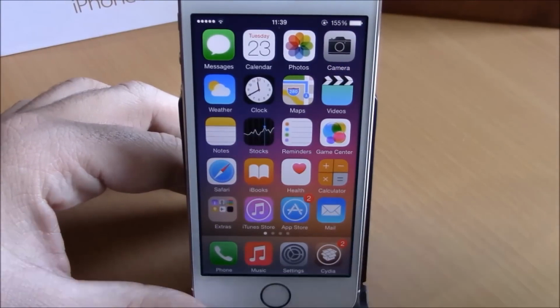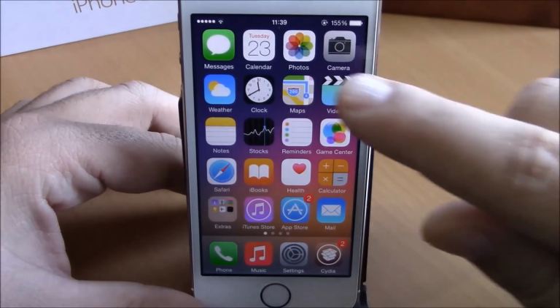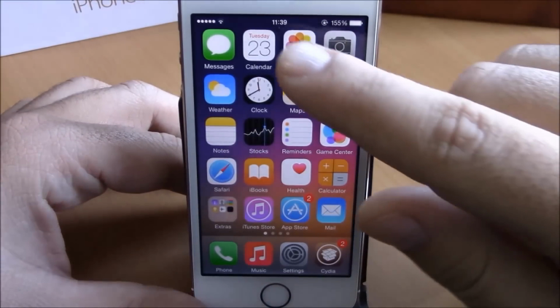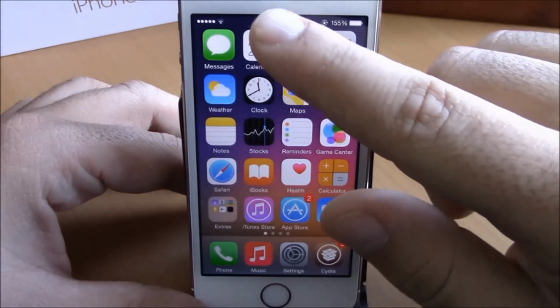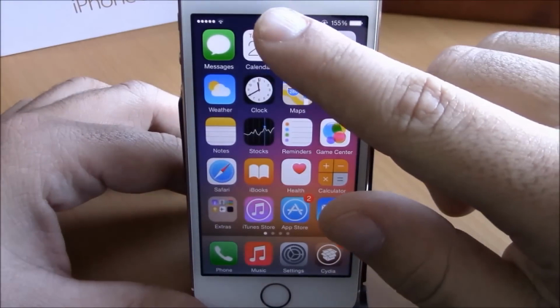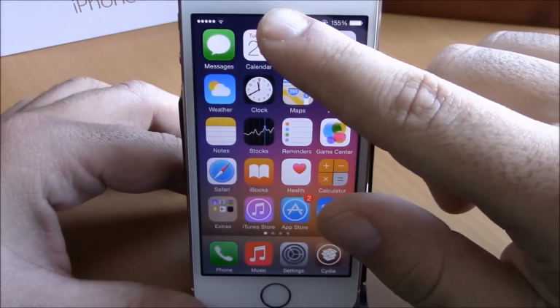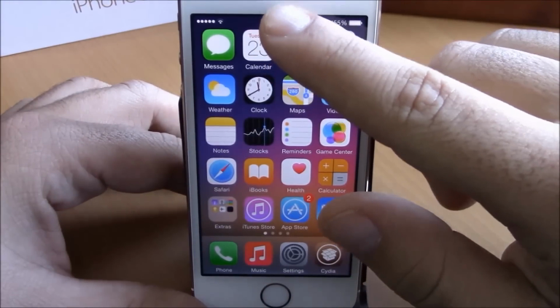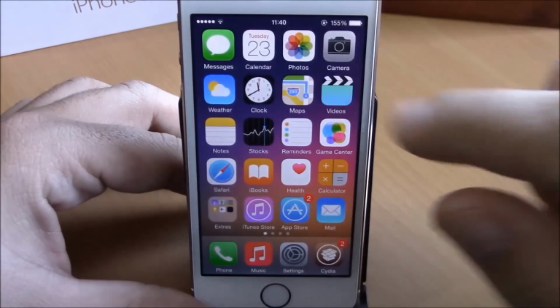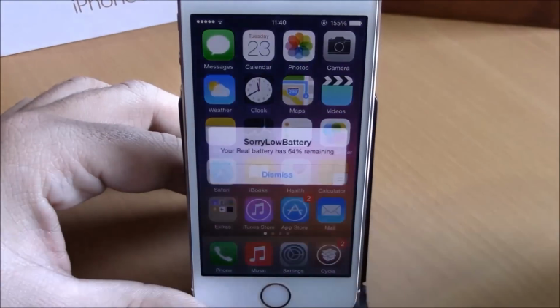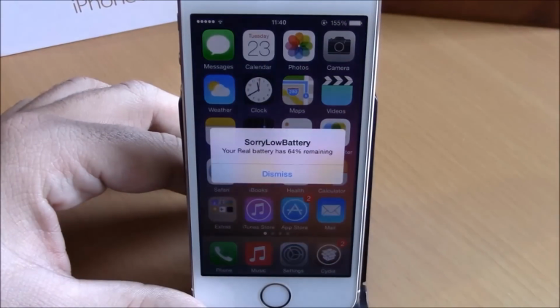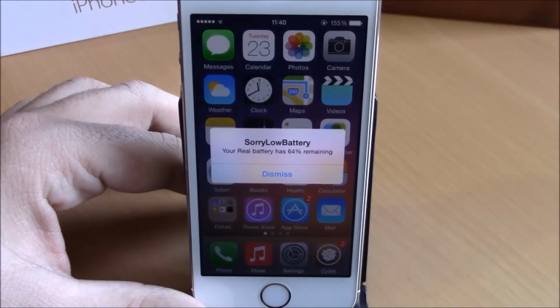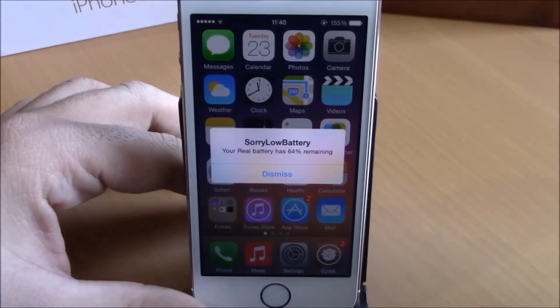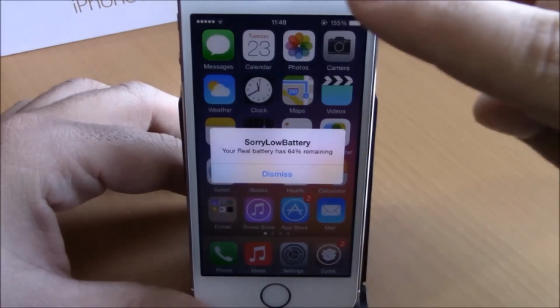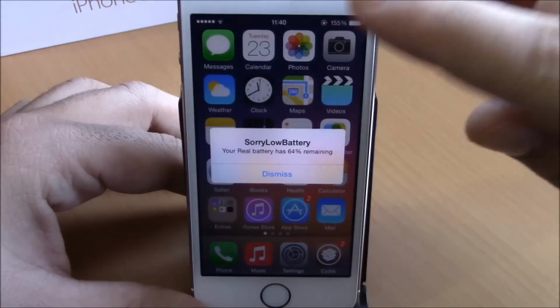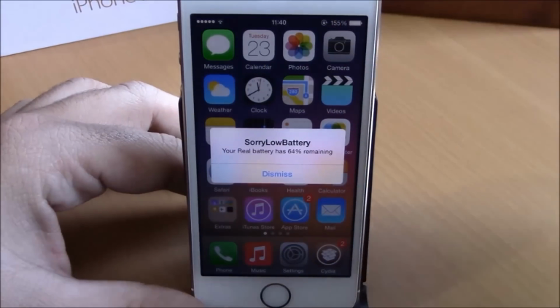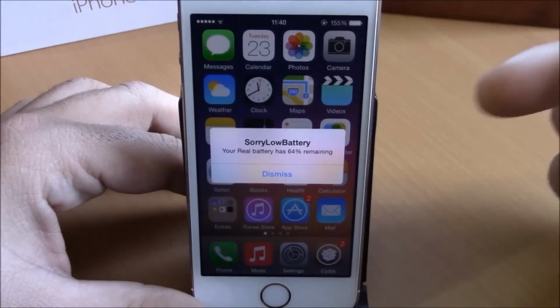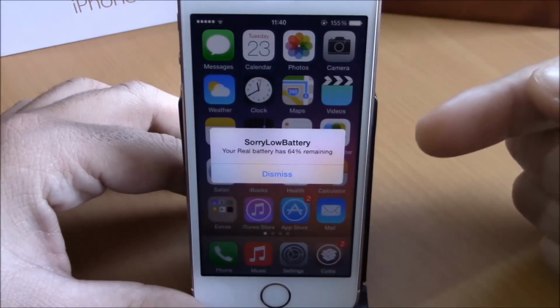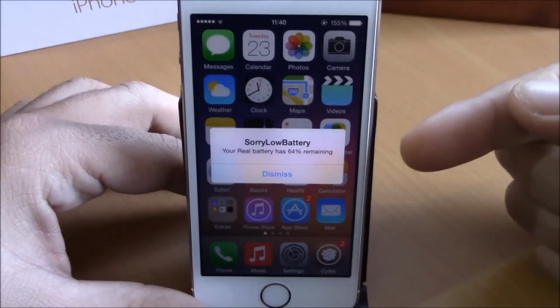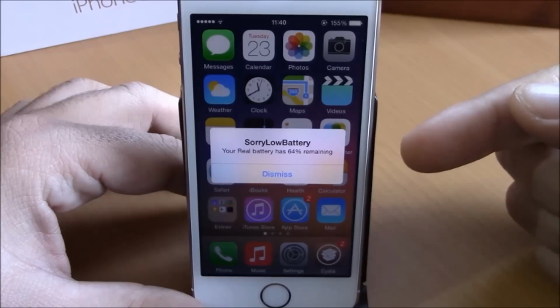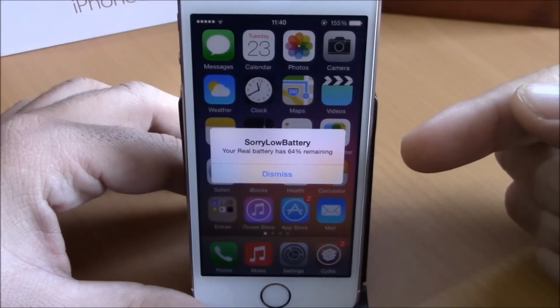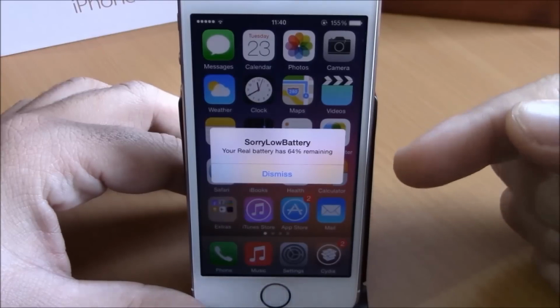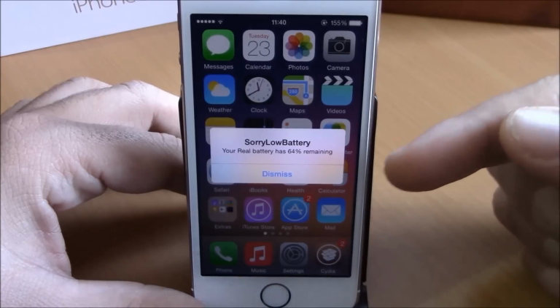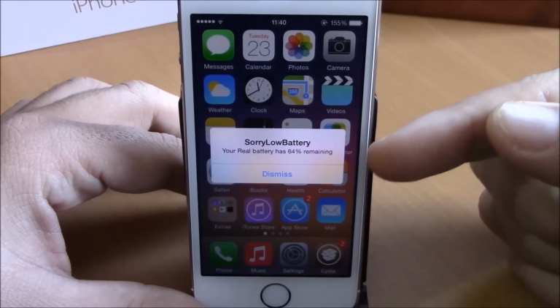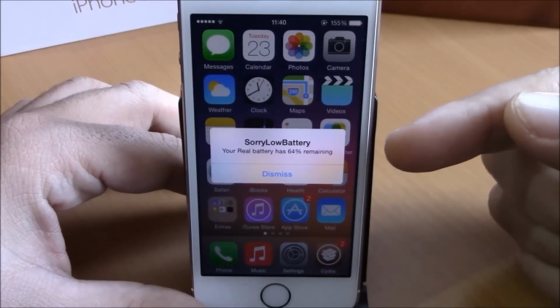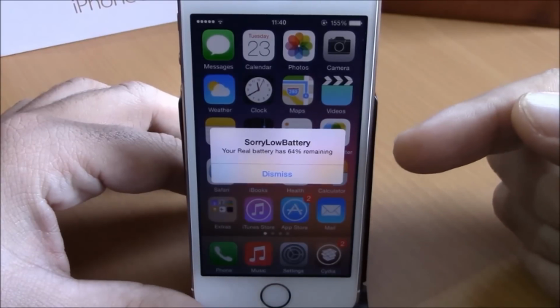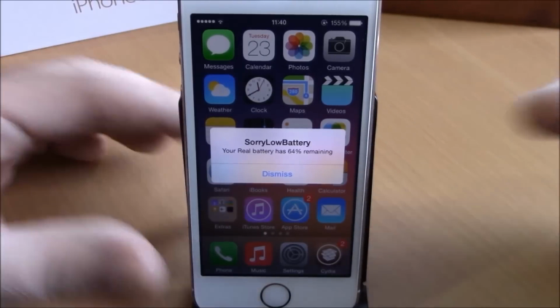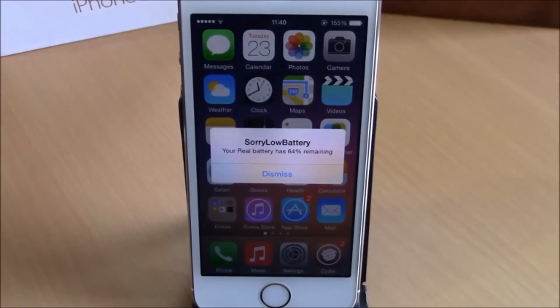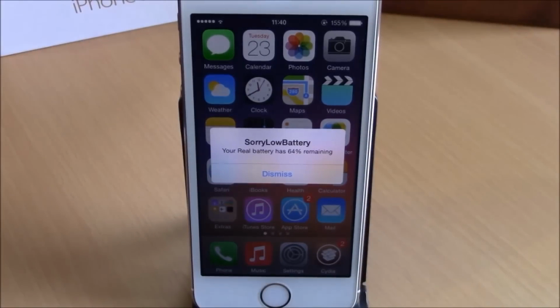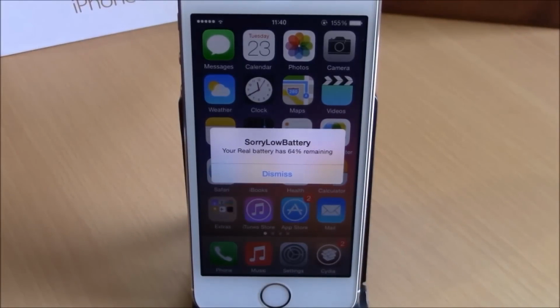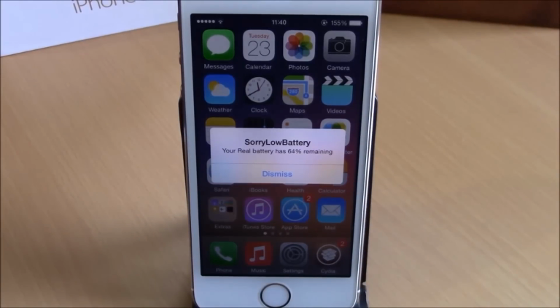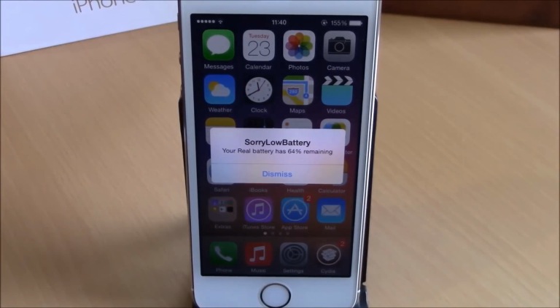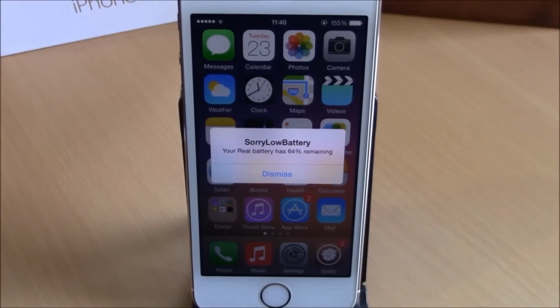But if I double tap the status bar right here, it will show me that I have 64% remaining on my battery.